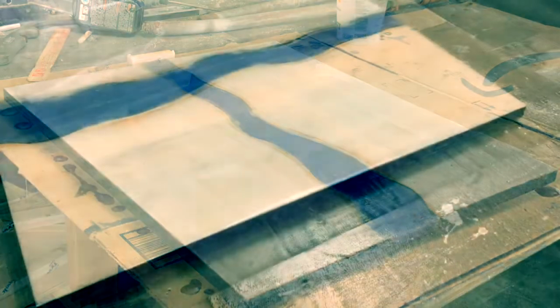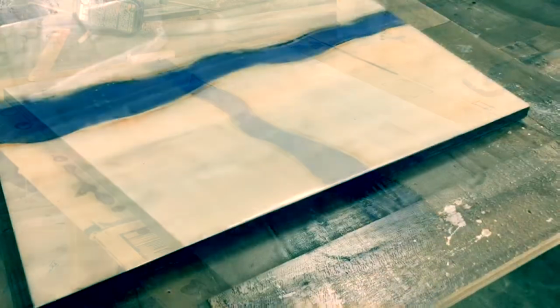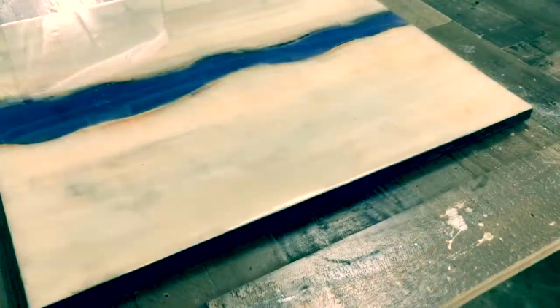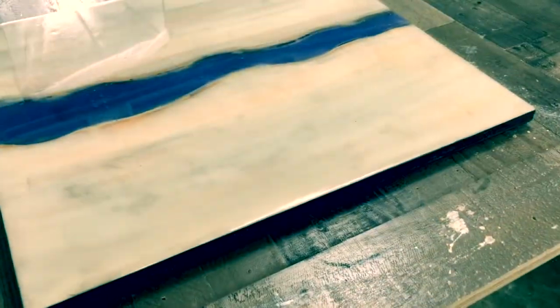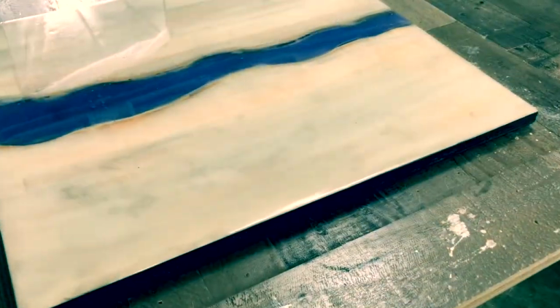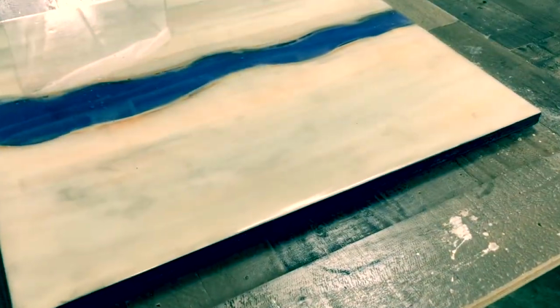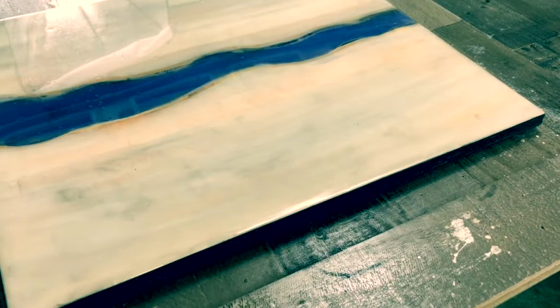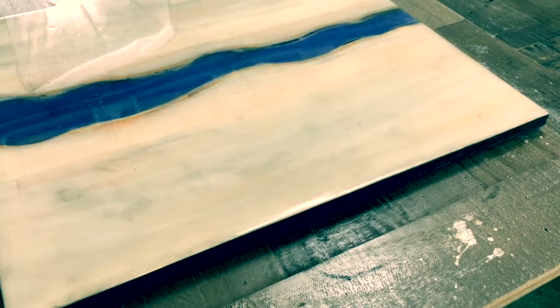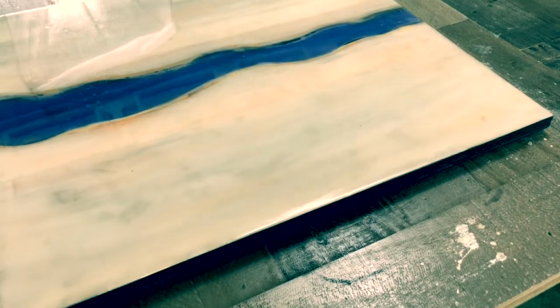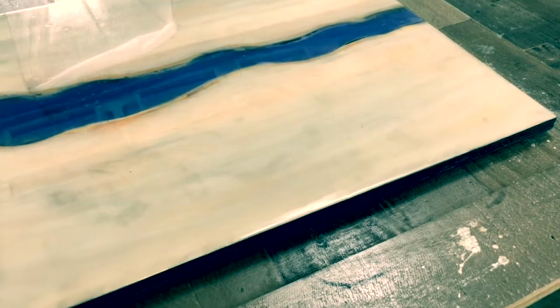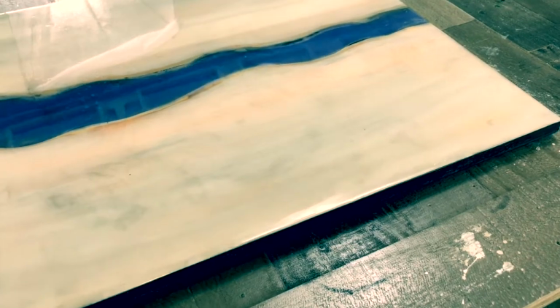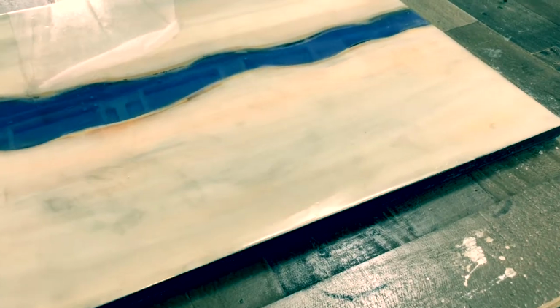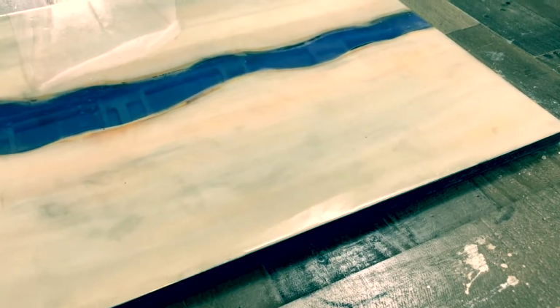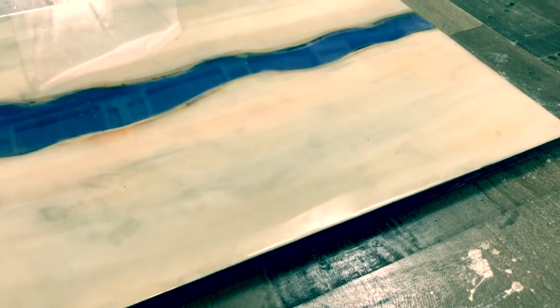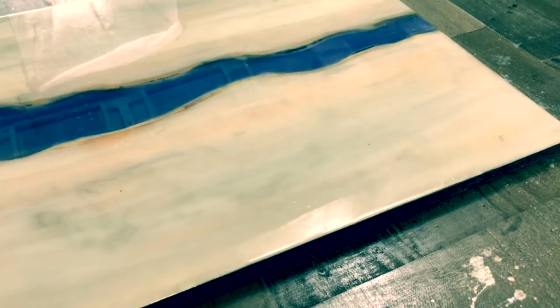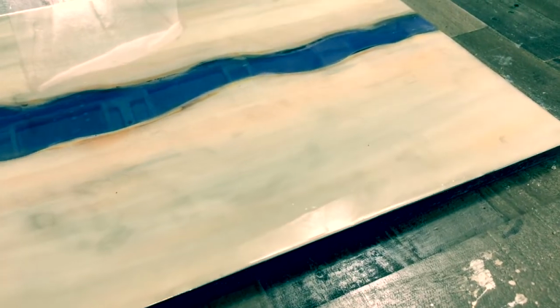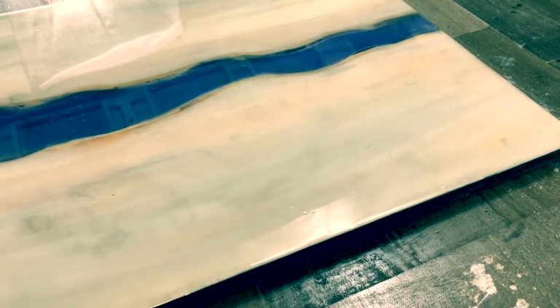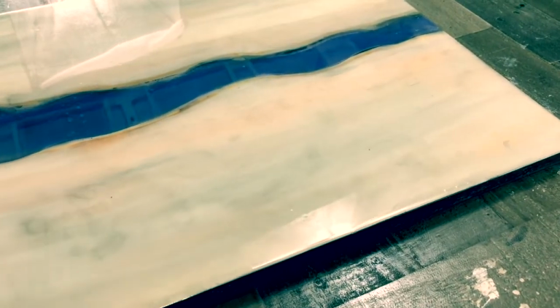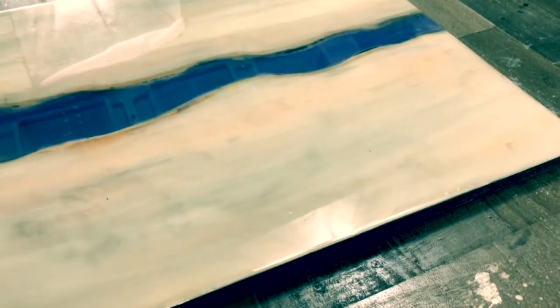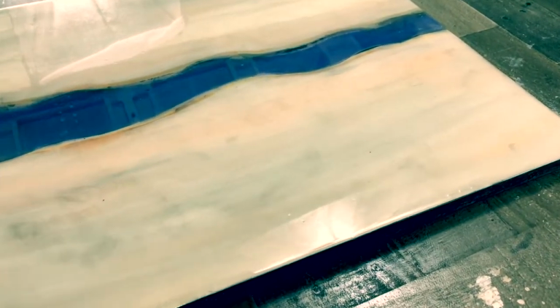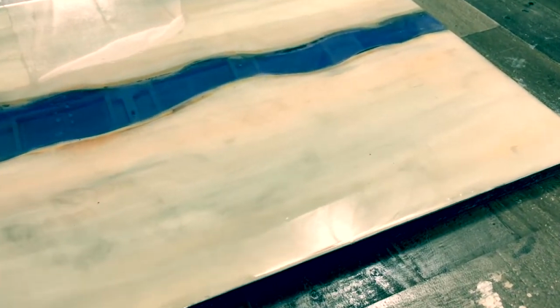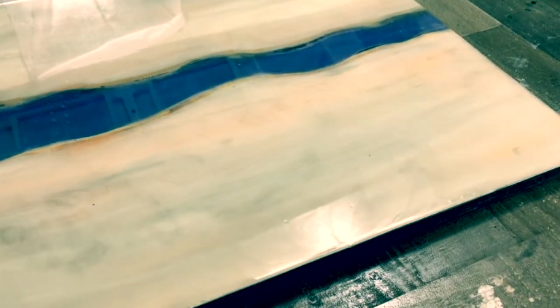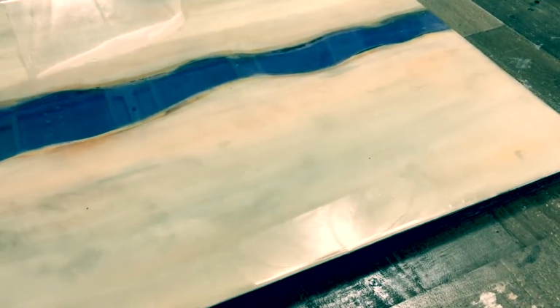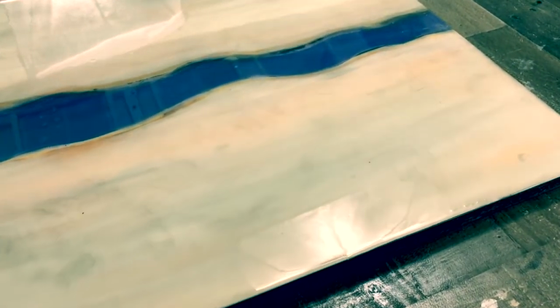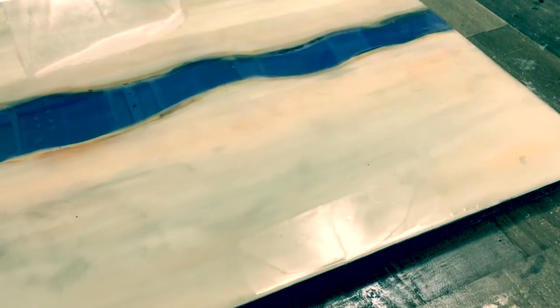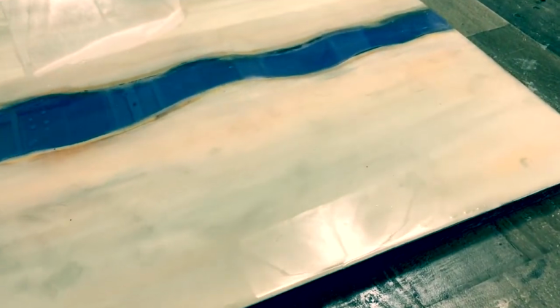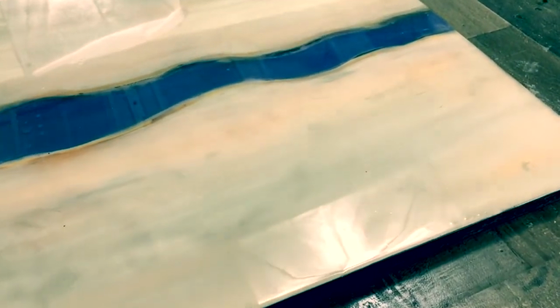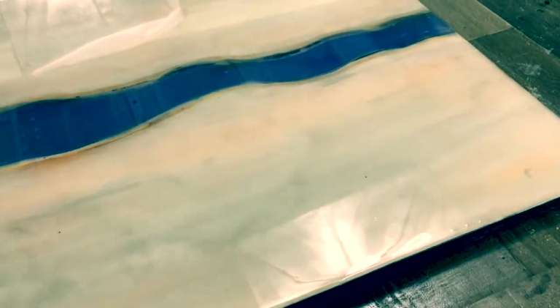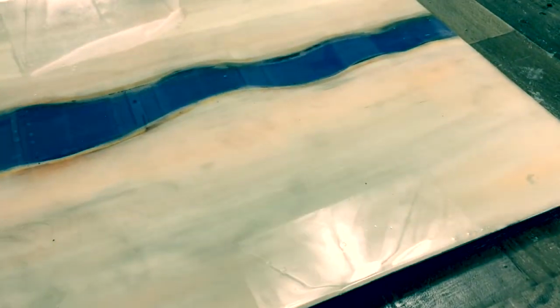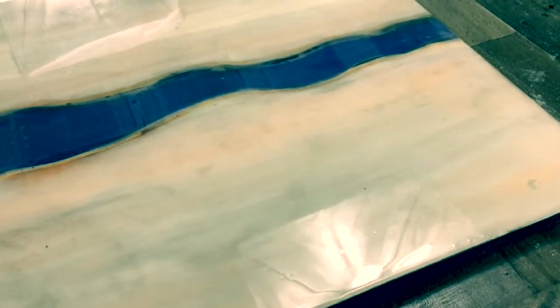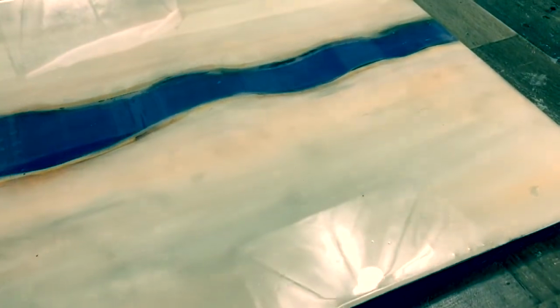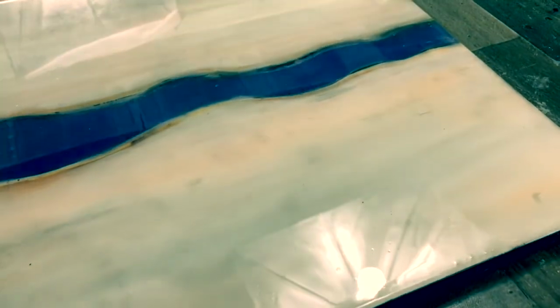Now that our flood coat is on and has fully cured, let's get this thing on the table.